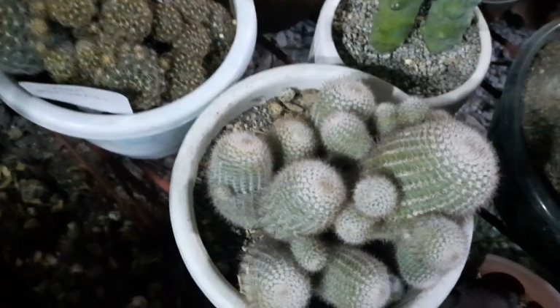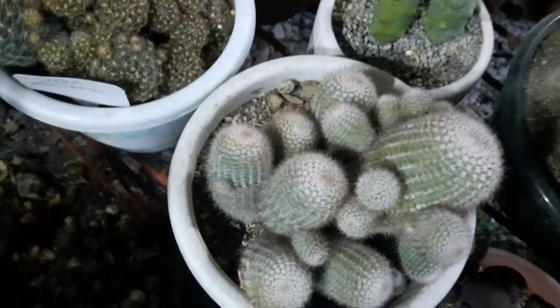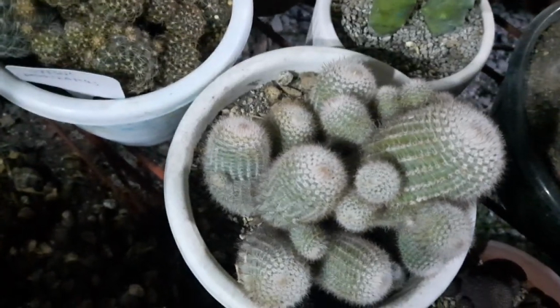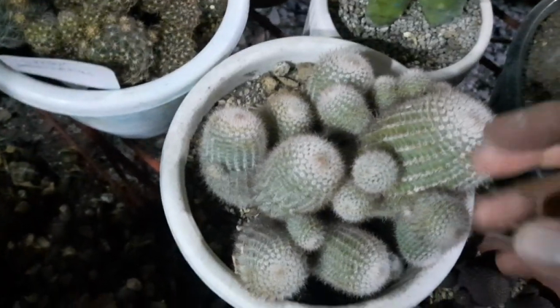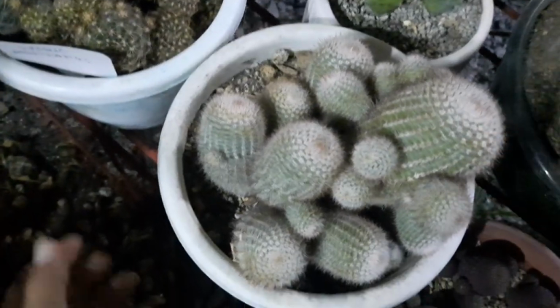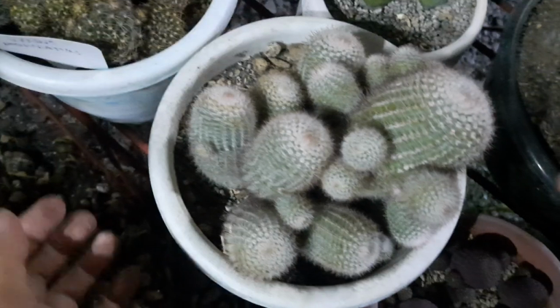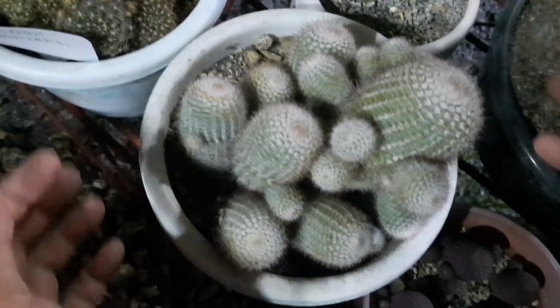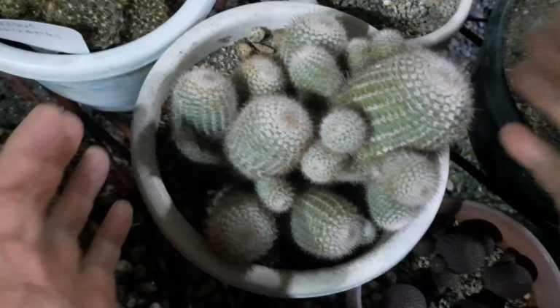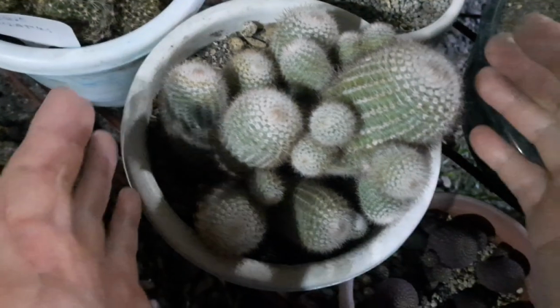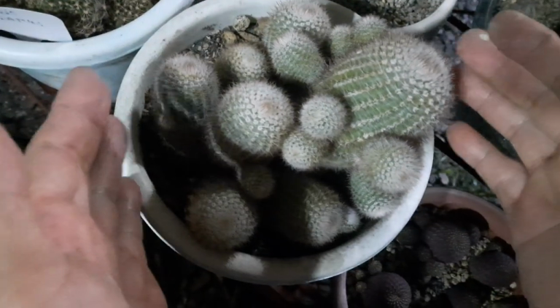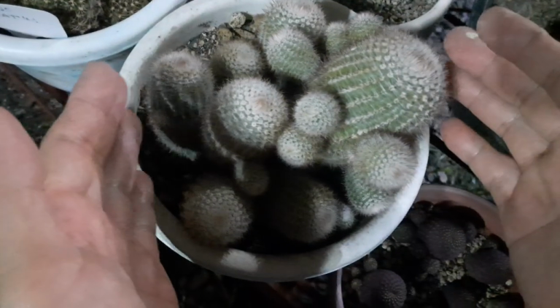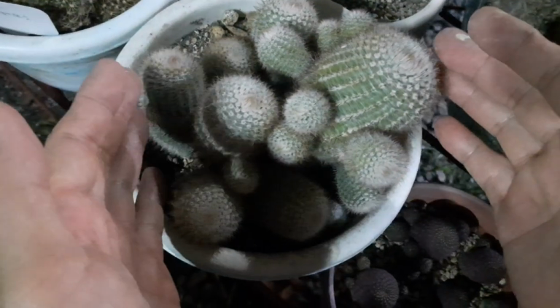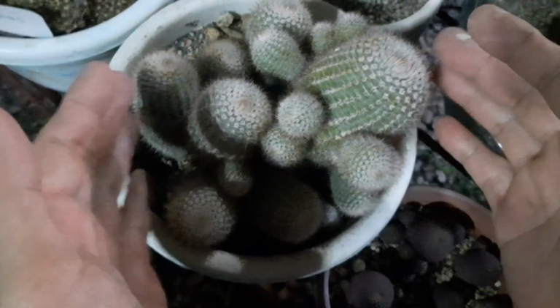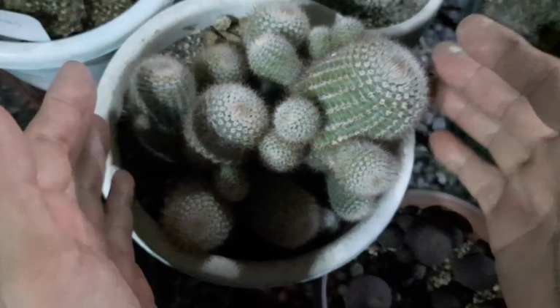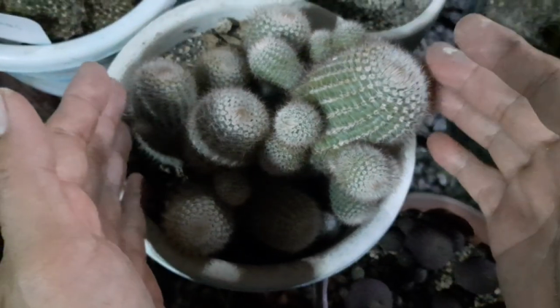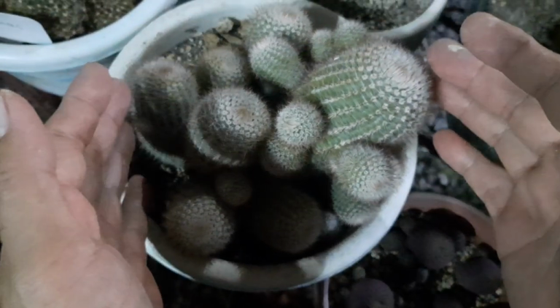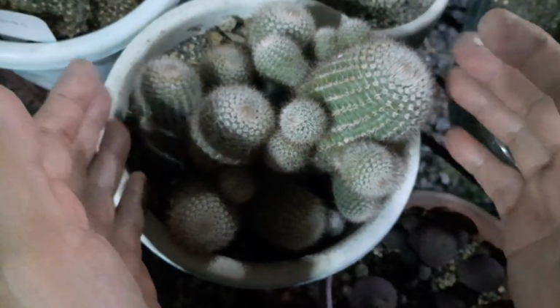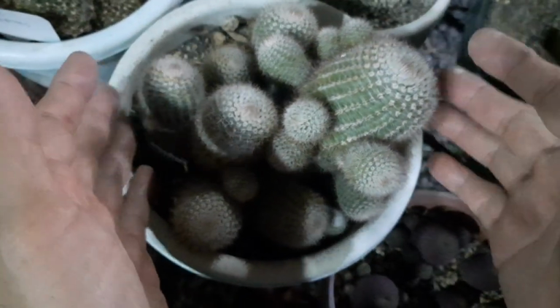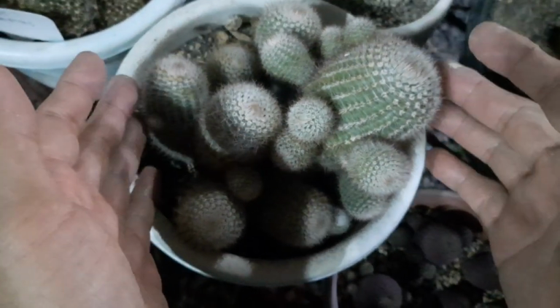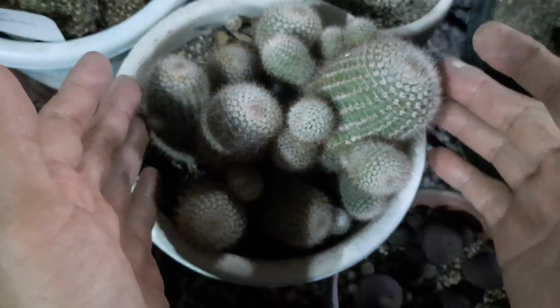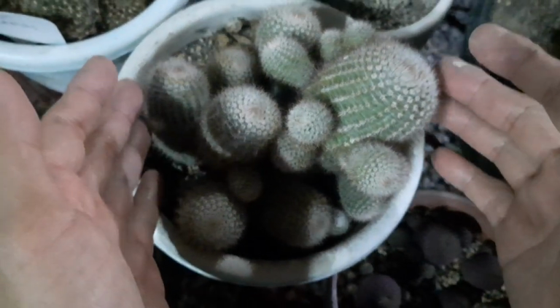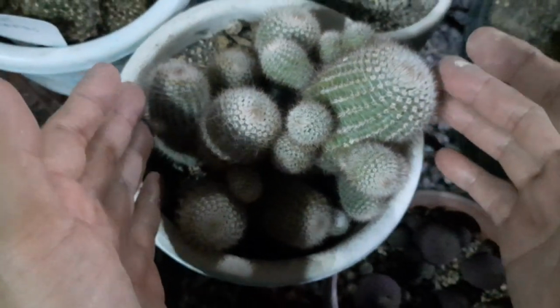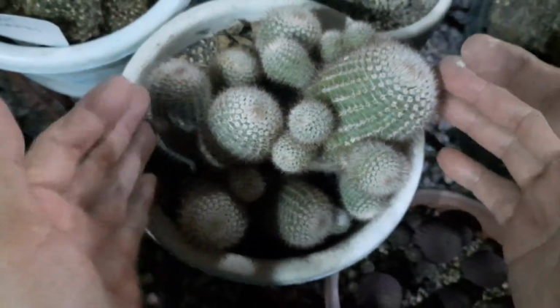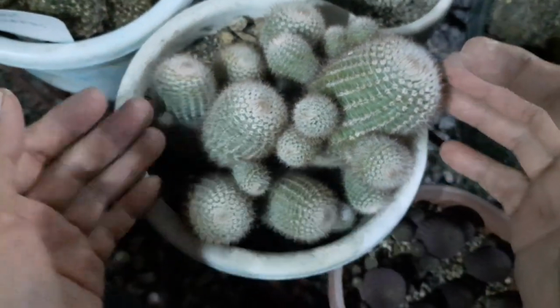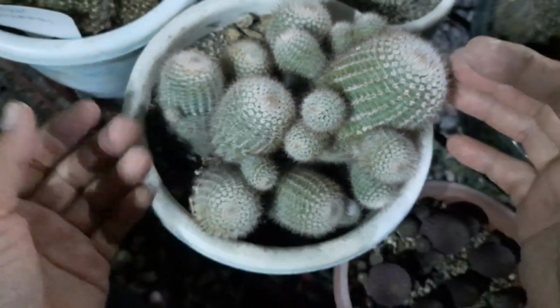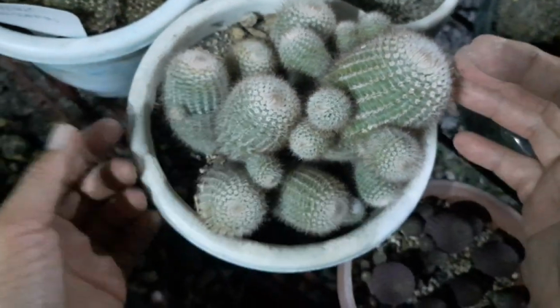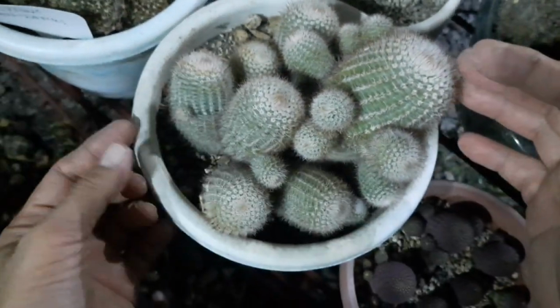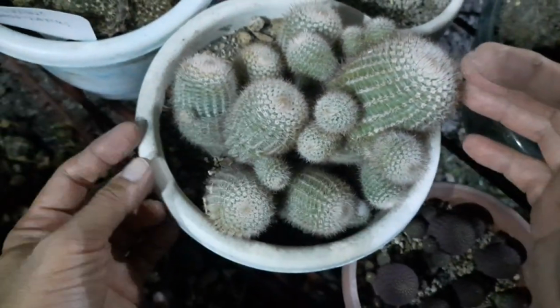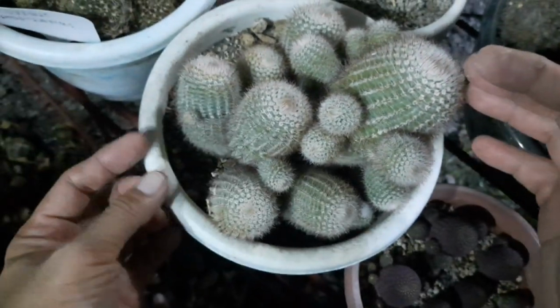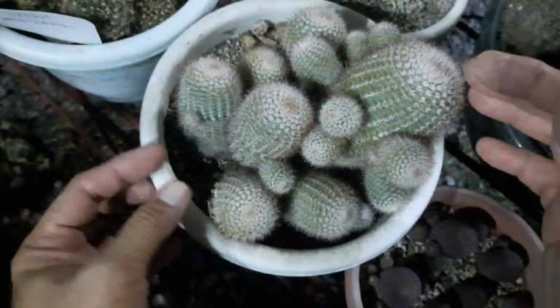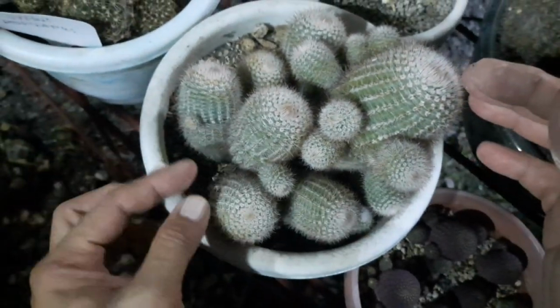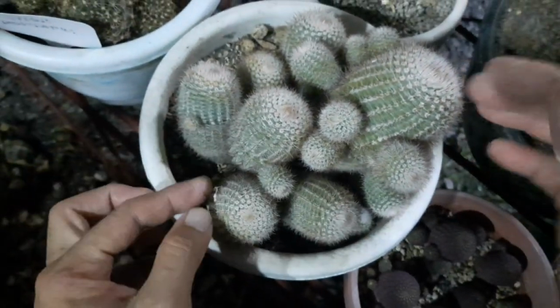On our next video, we are going to propagate and handle this prickly cactus.